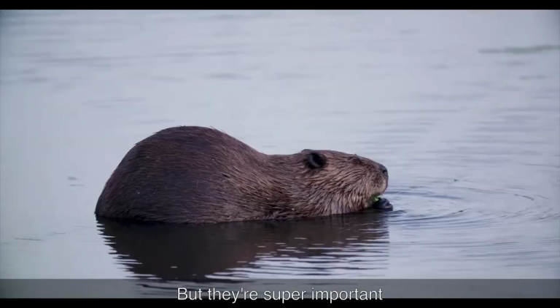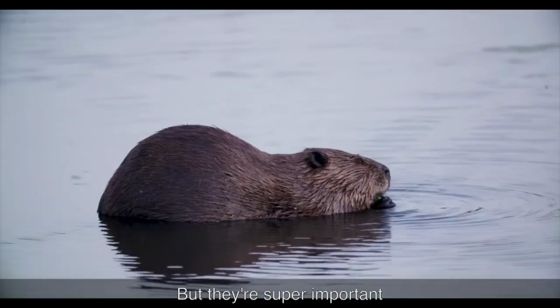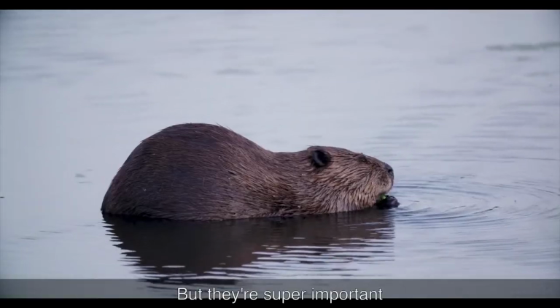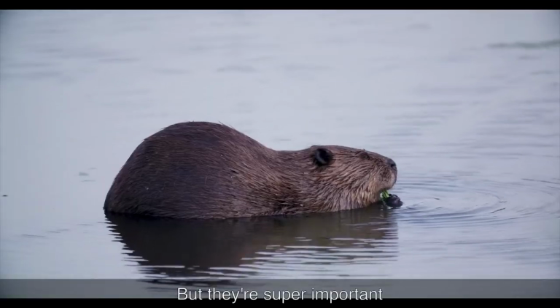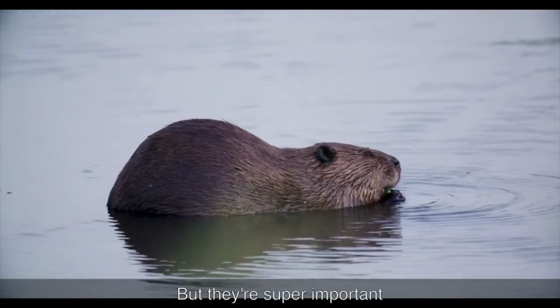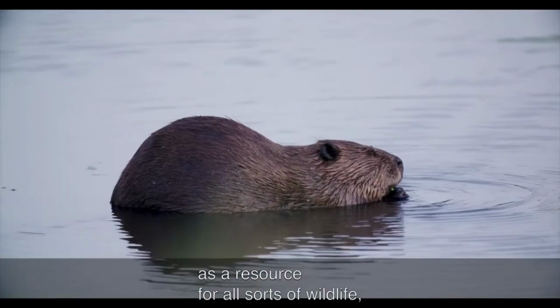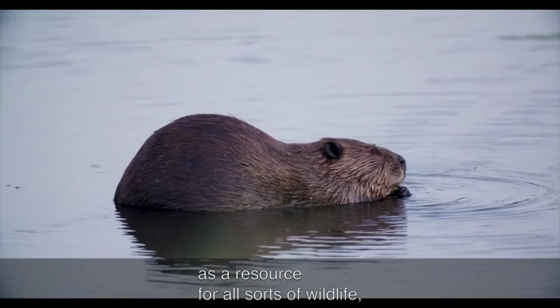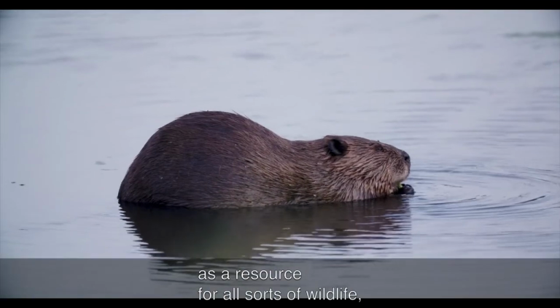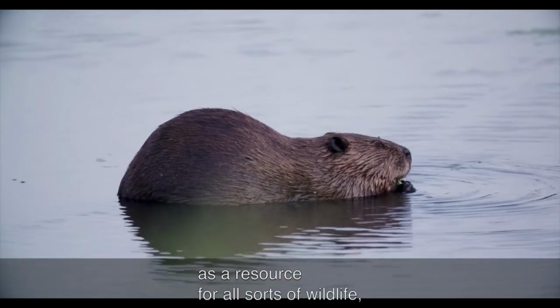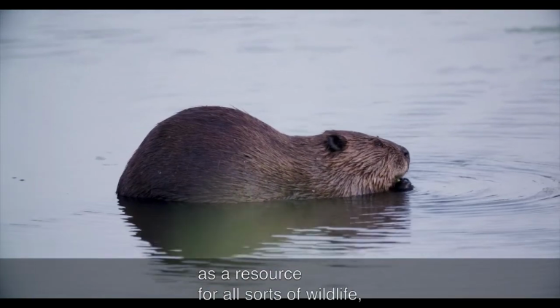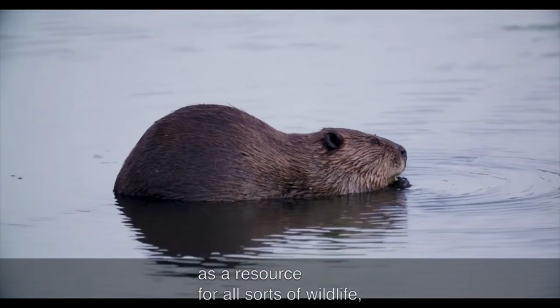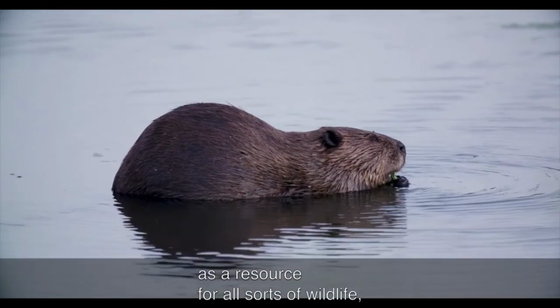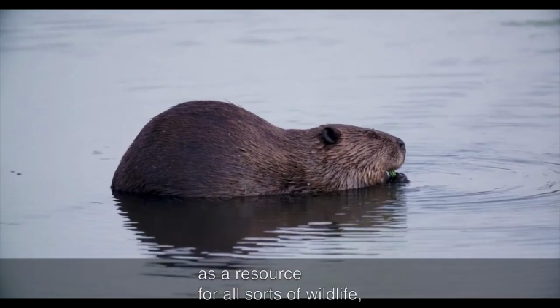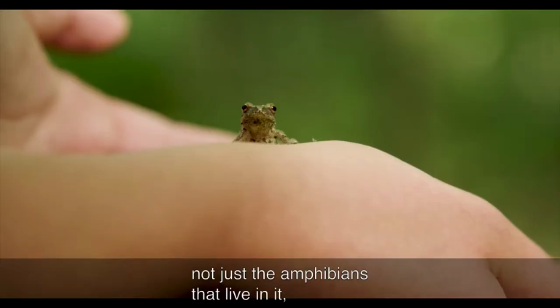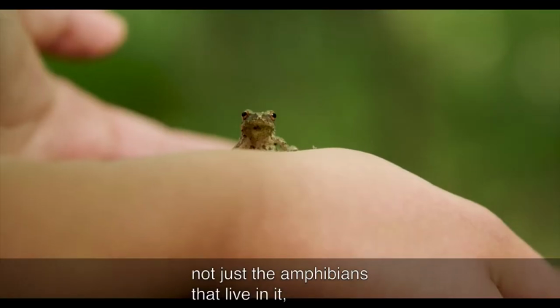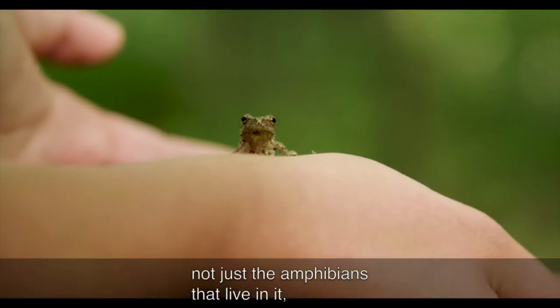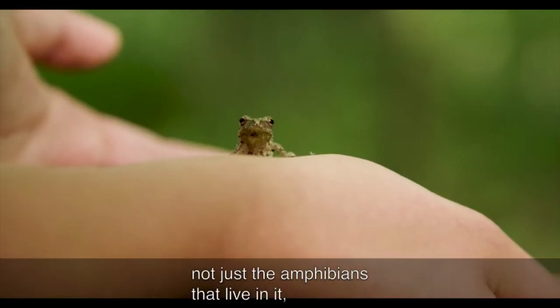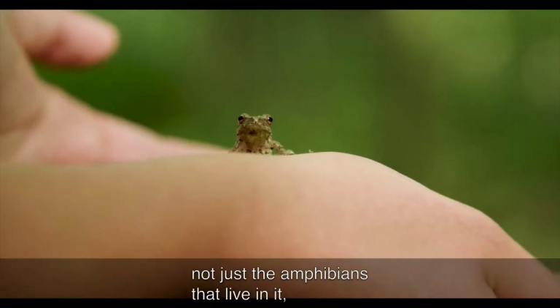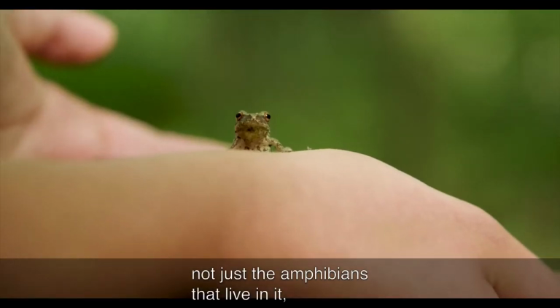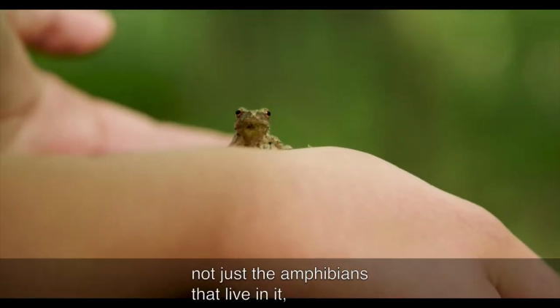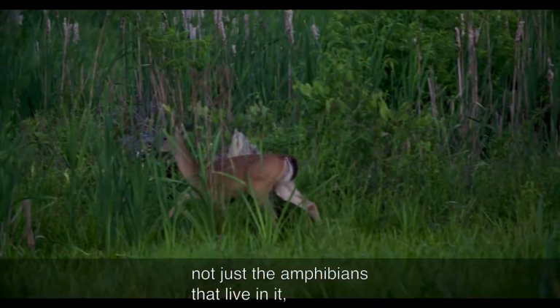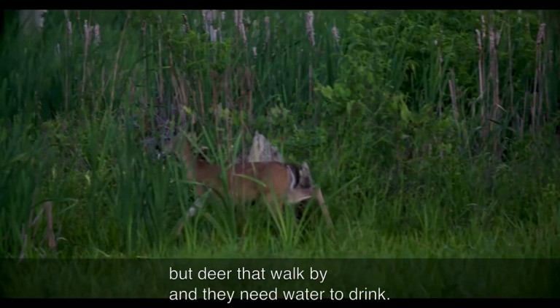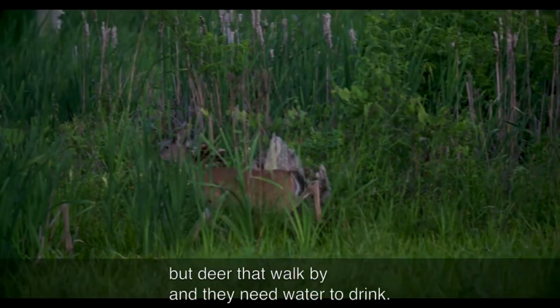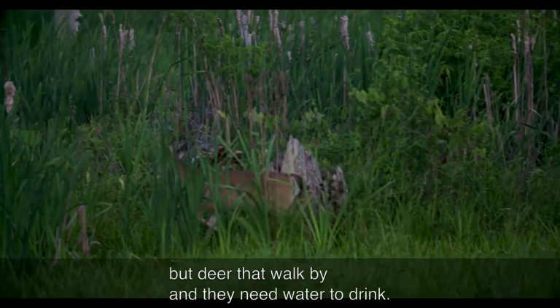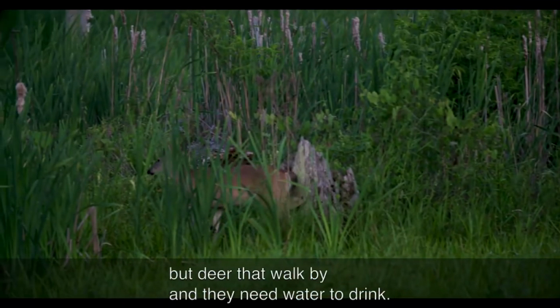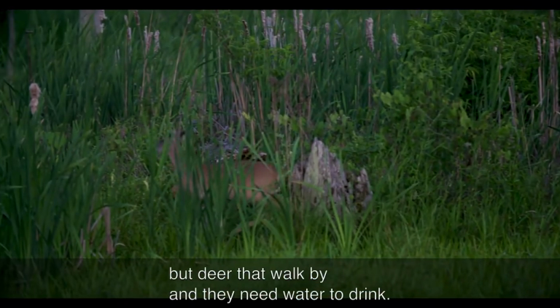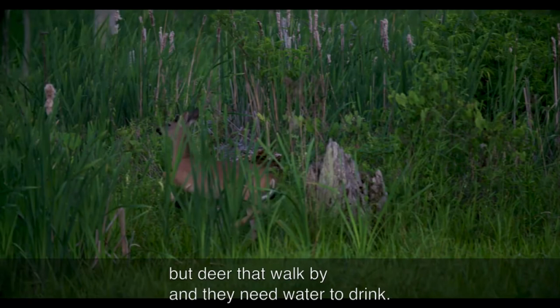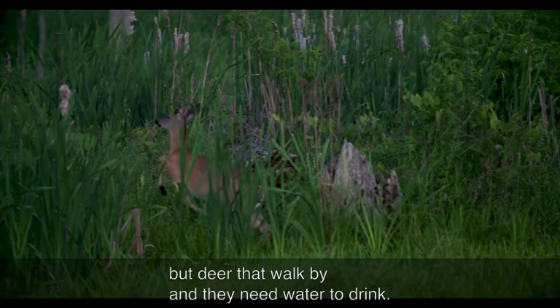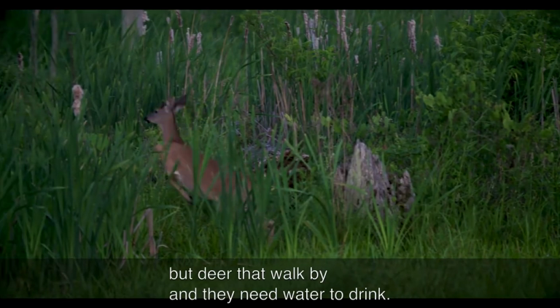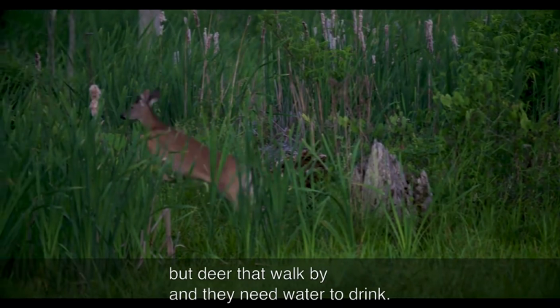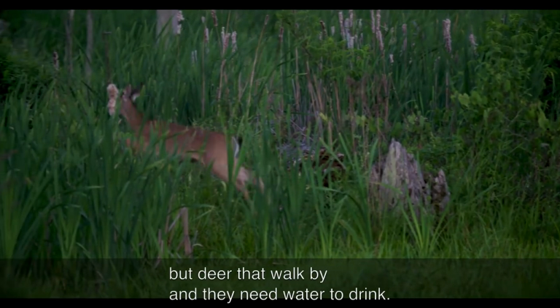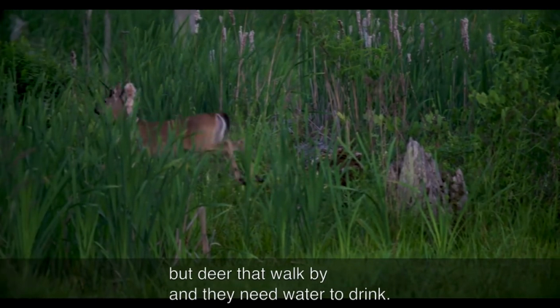But wetlands are super important as a resource for all sorts of wildlife — not just the amphibians that live in them, but deer that walk by and need water to drink.